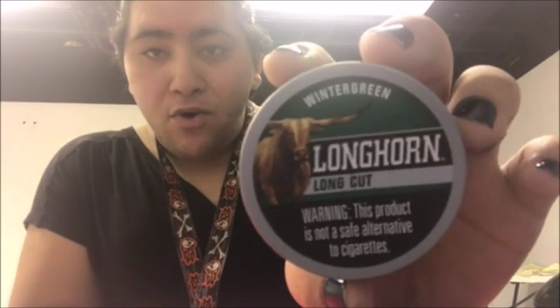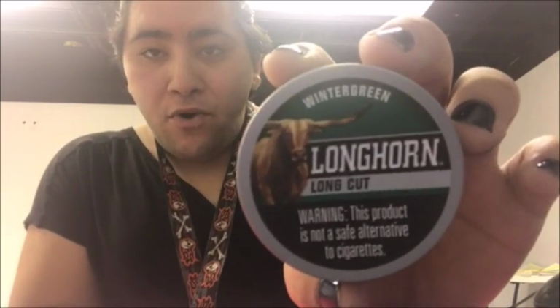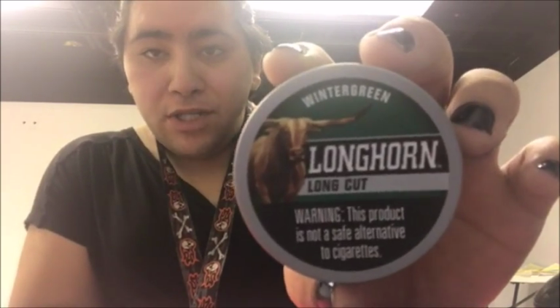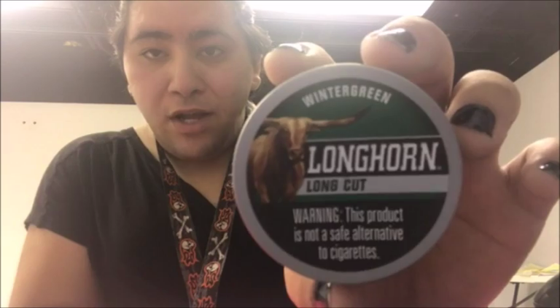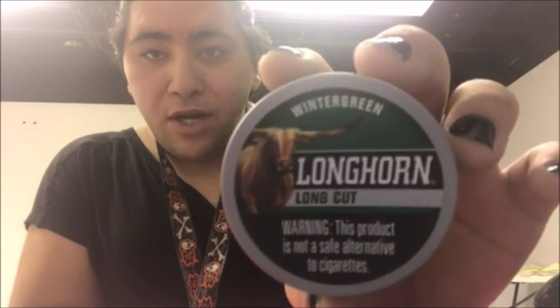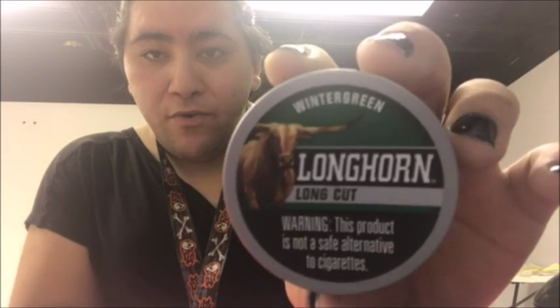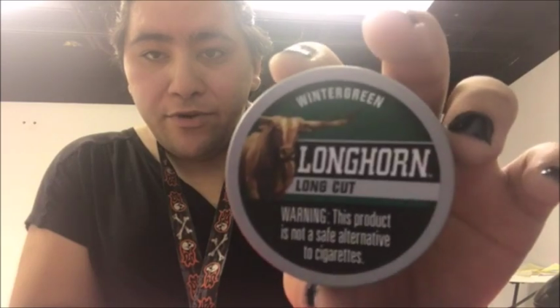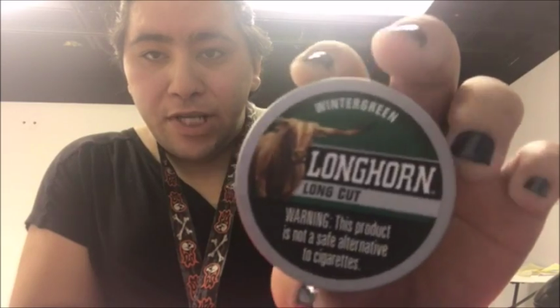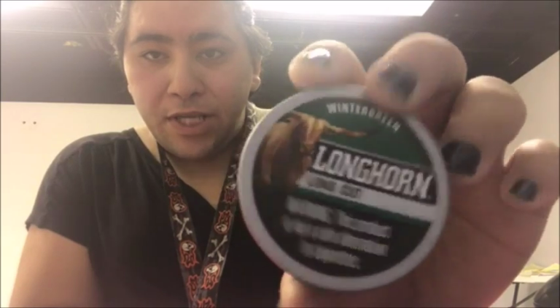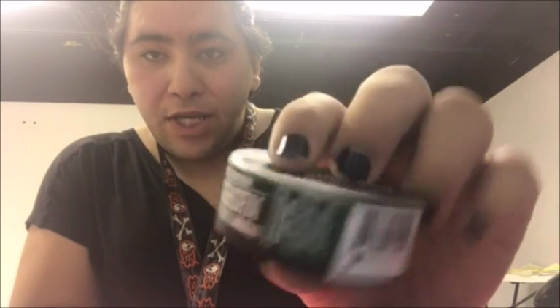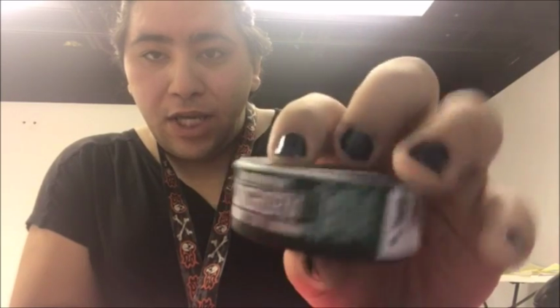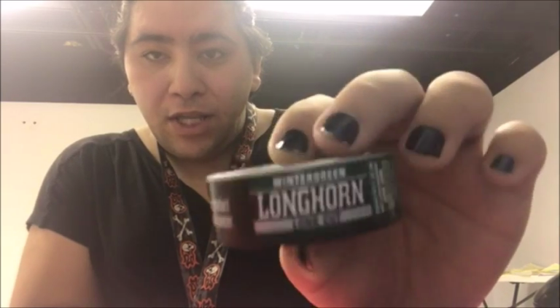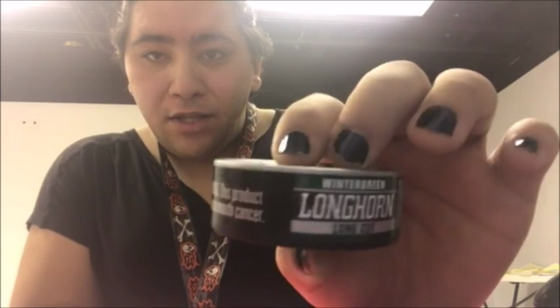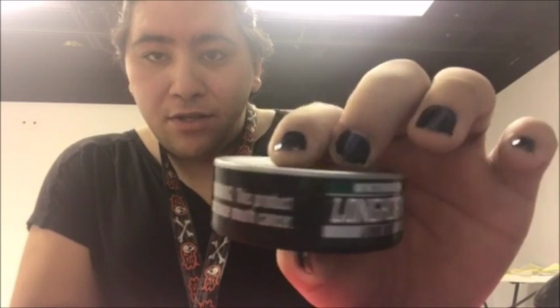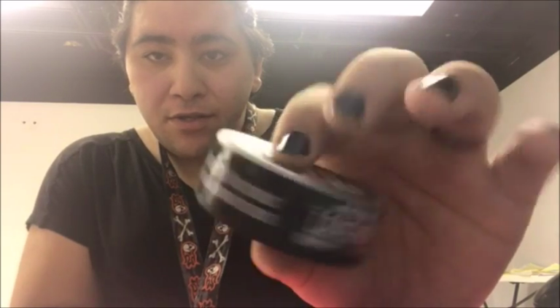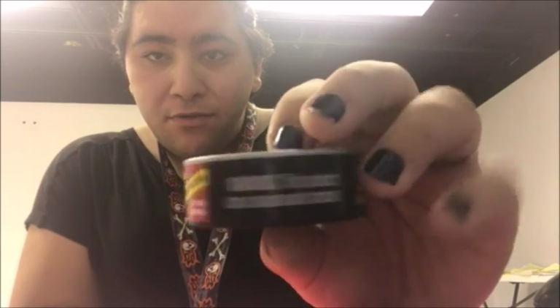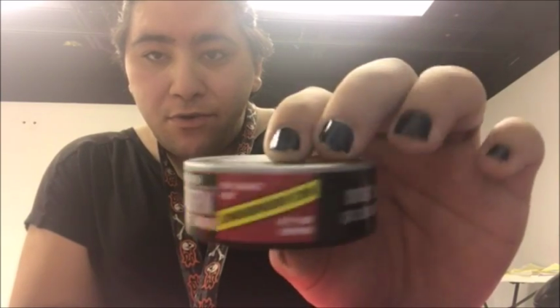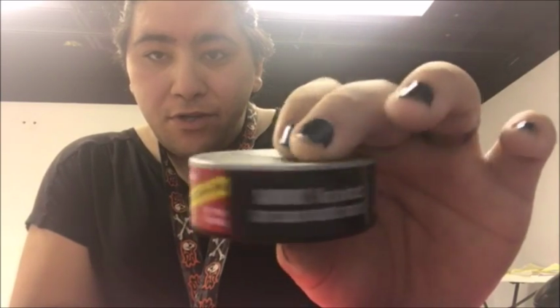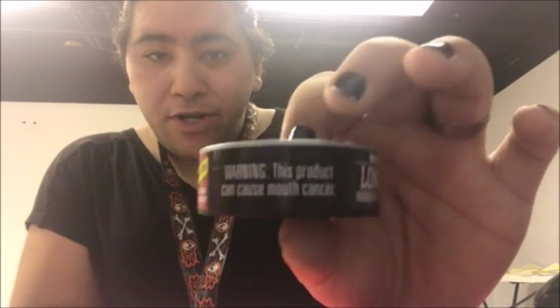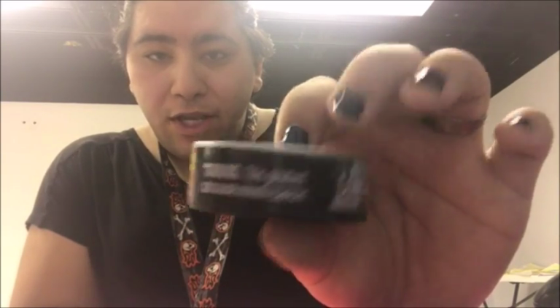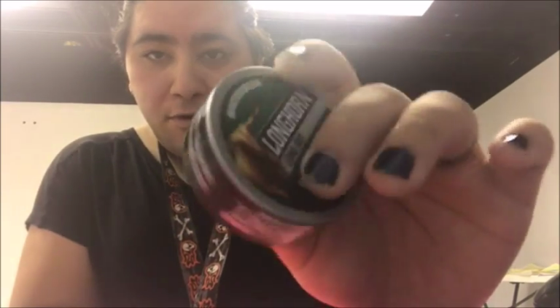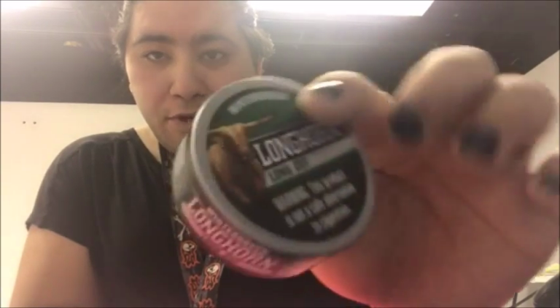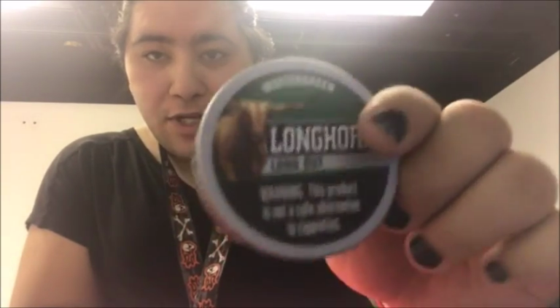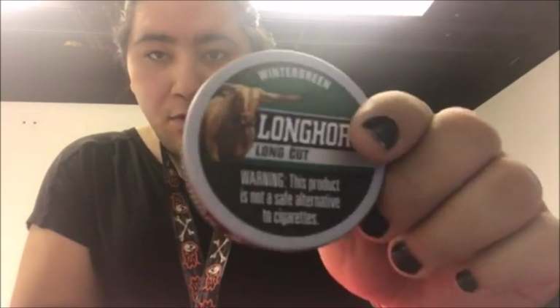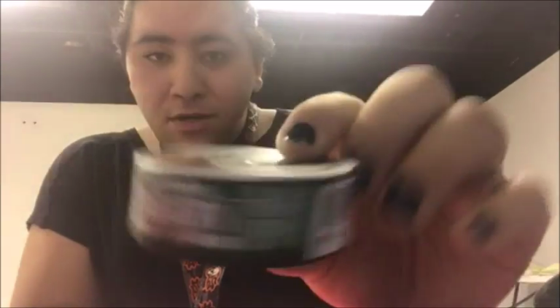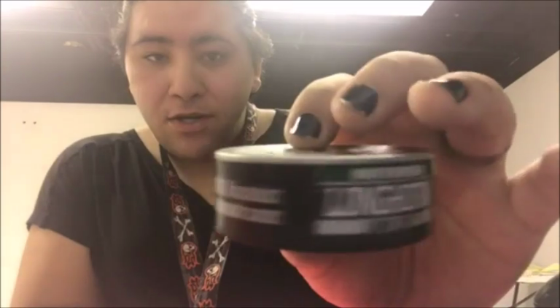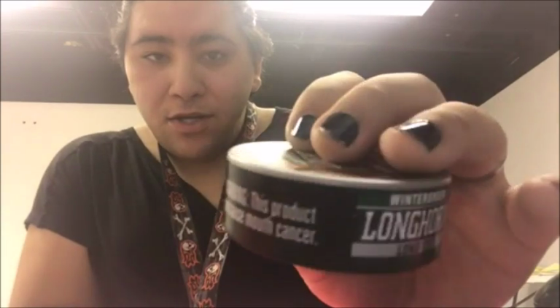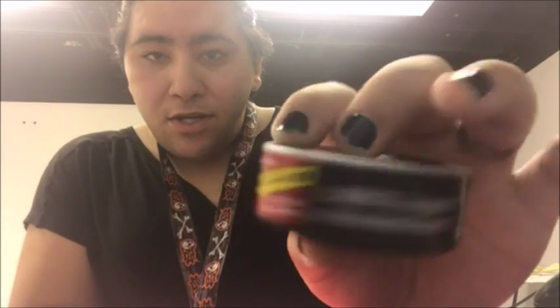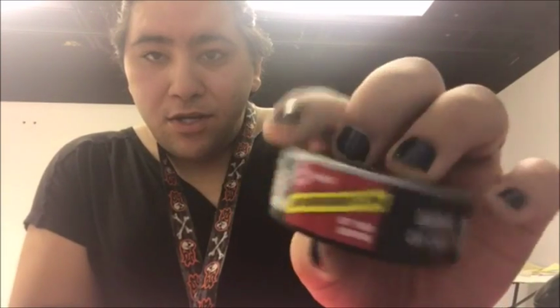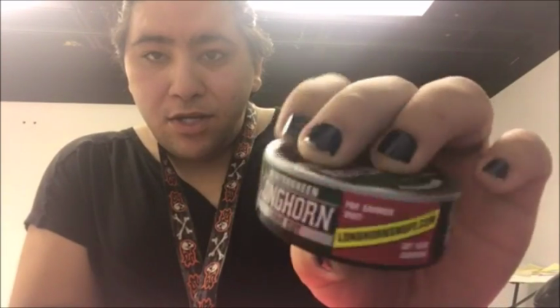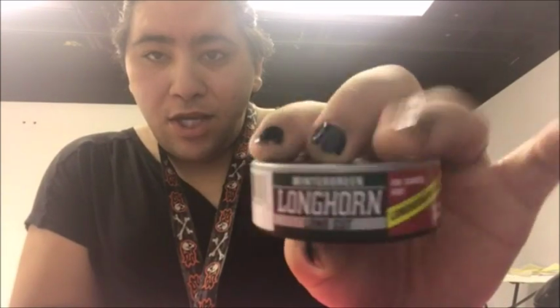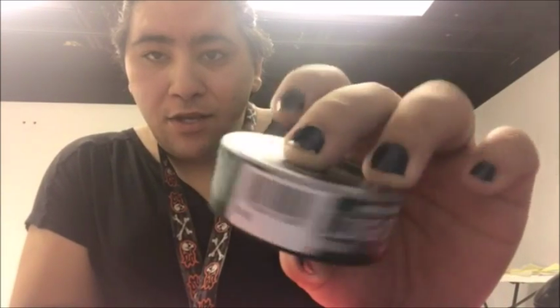Longhorn Long Cup Wintergreen. This is the can - check out that warning label. The can.